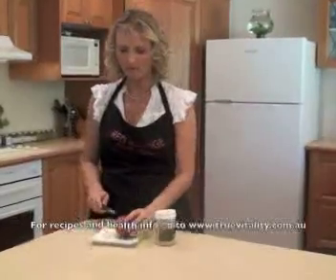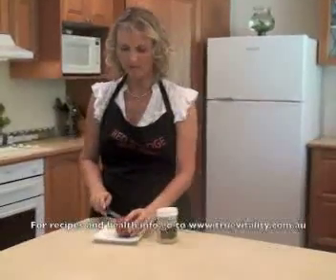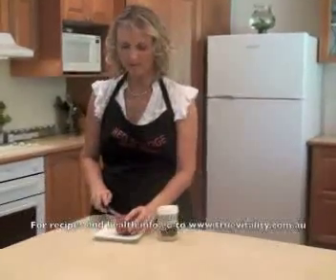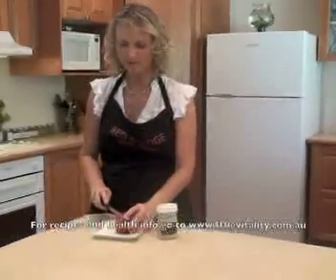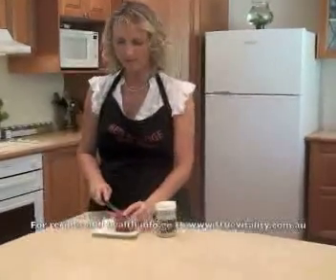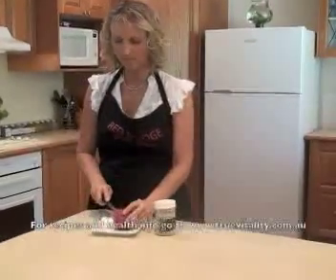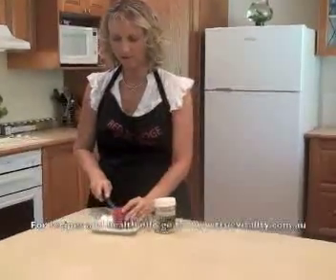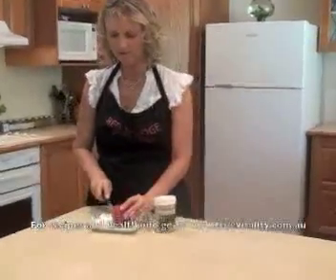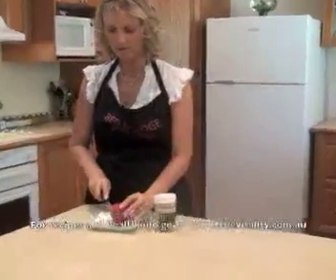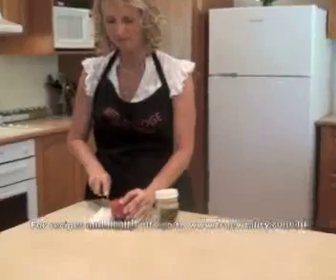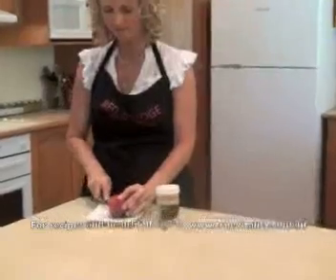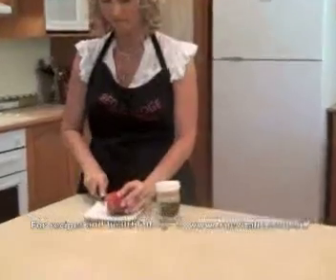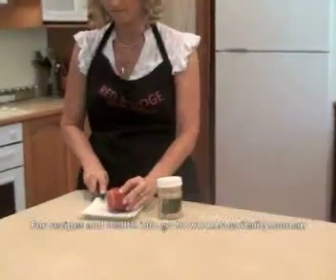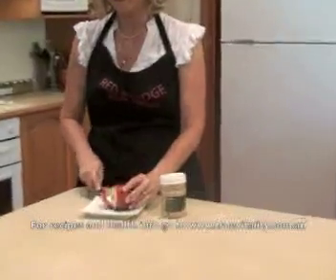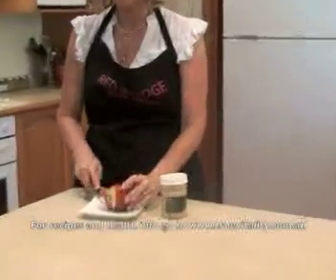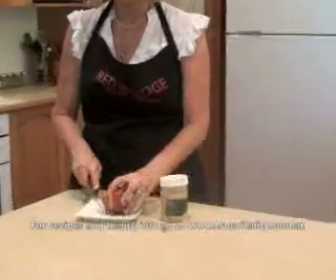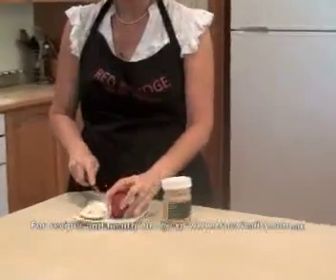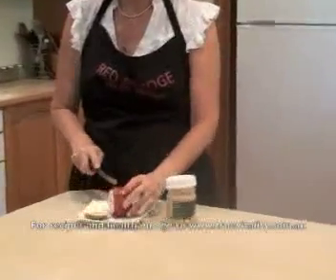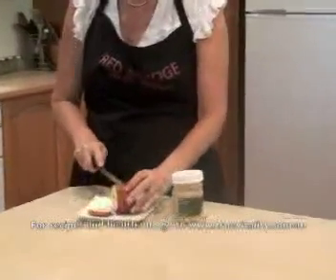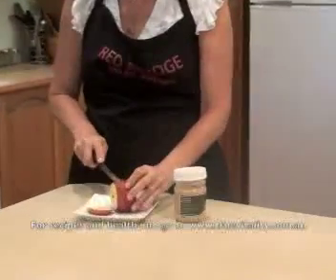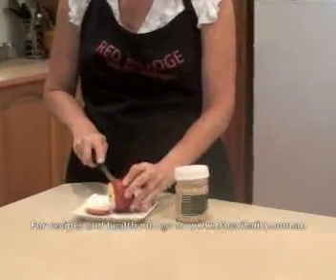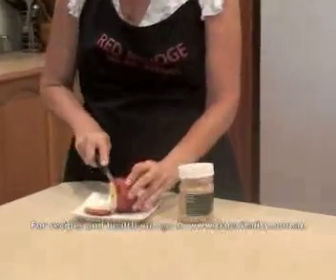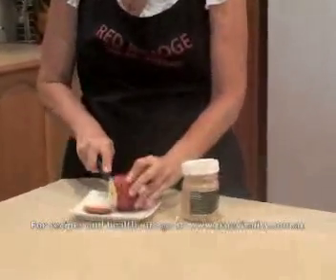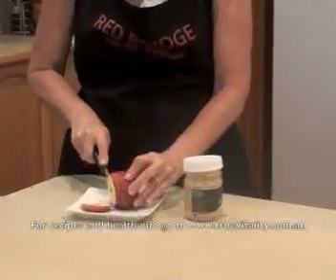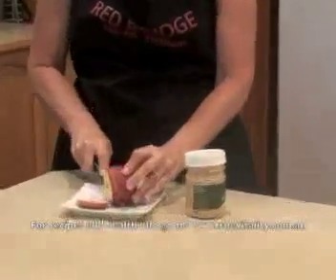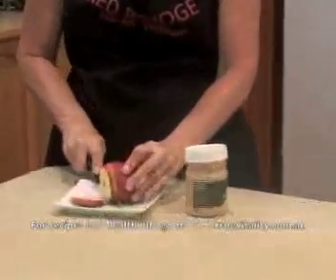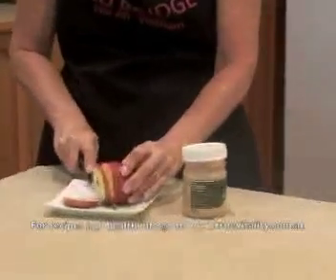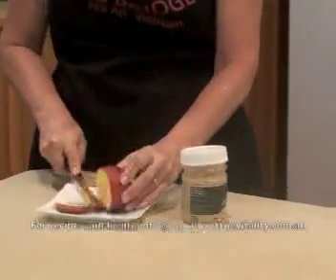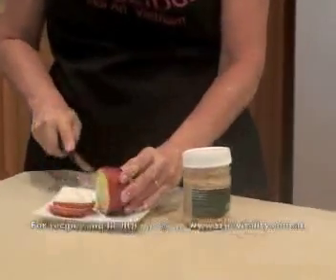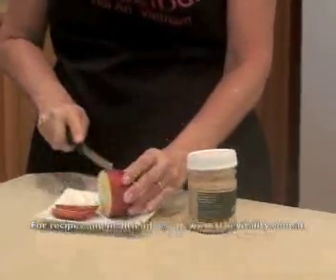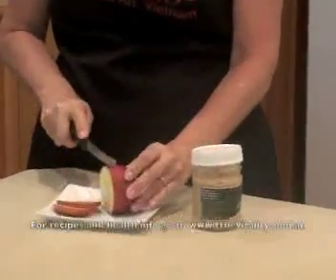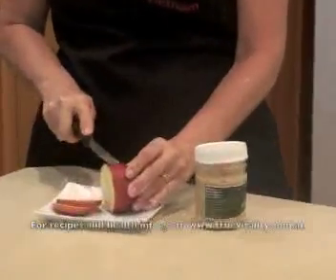What I'm doing is just slicing rings. You can do them as thick or as thin as you like.